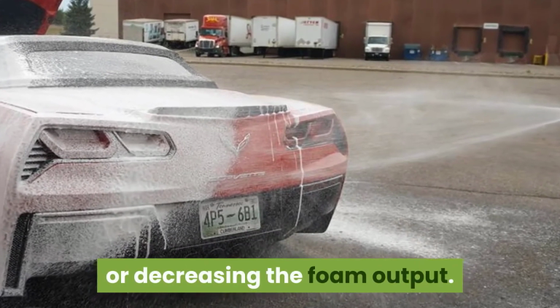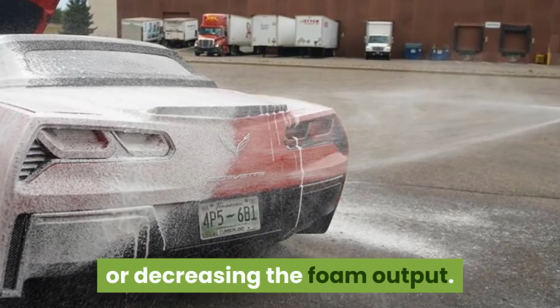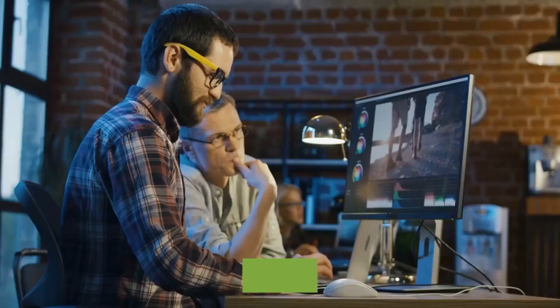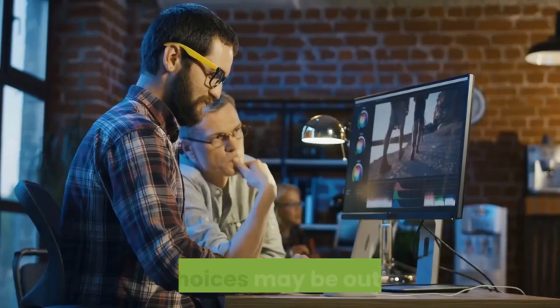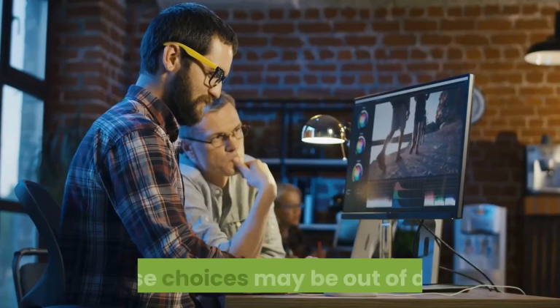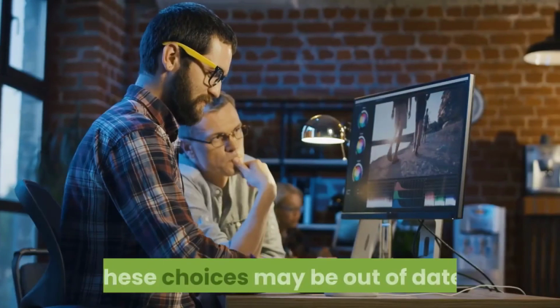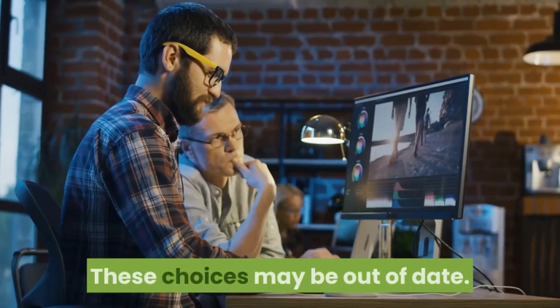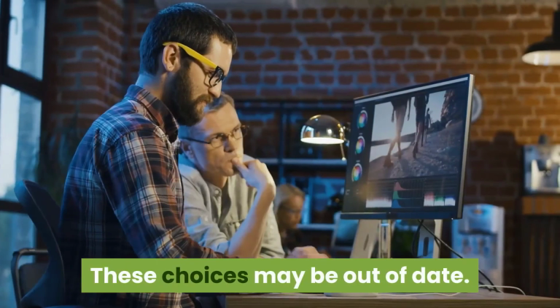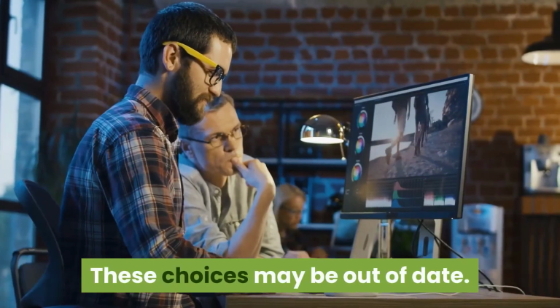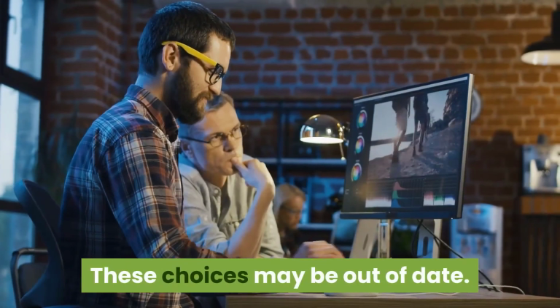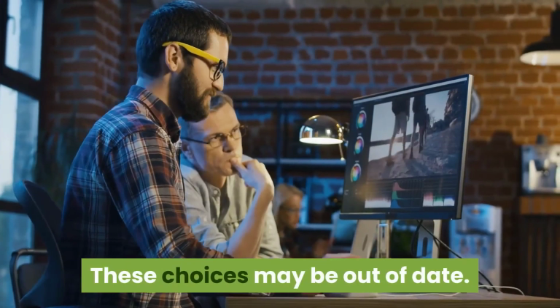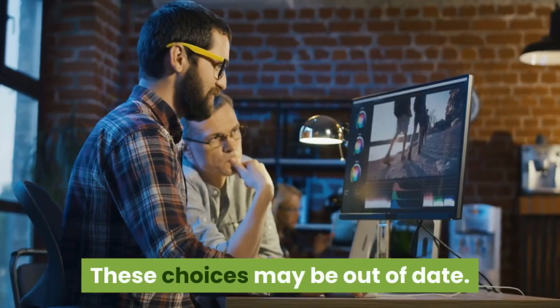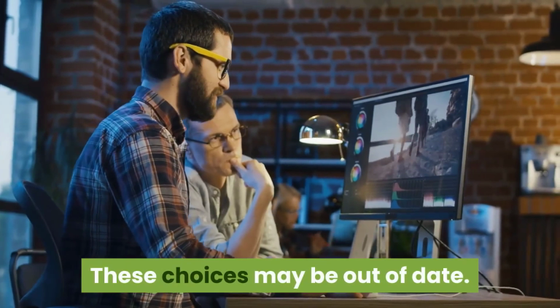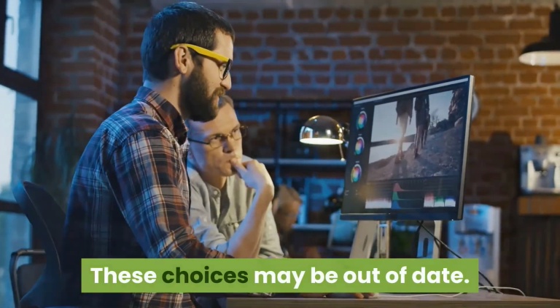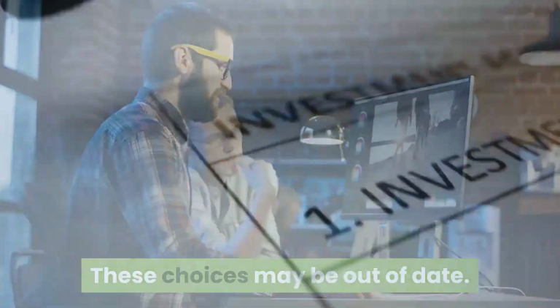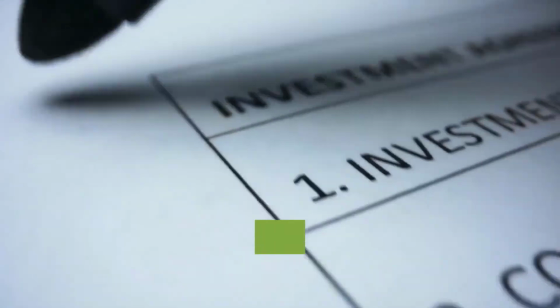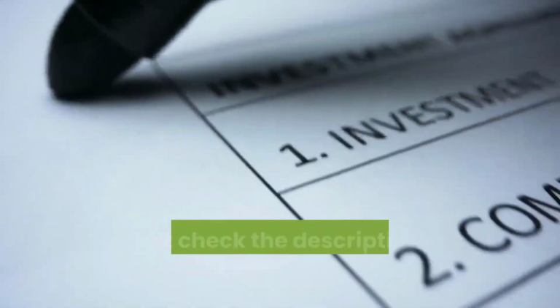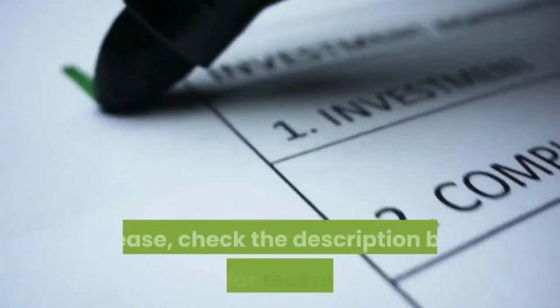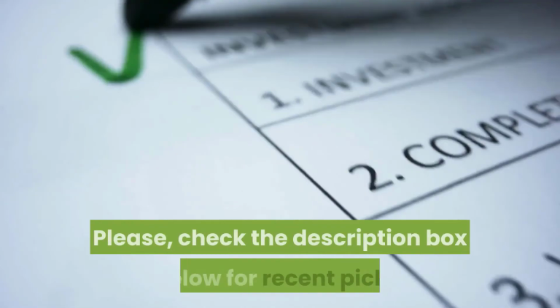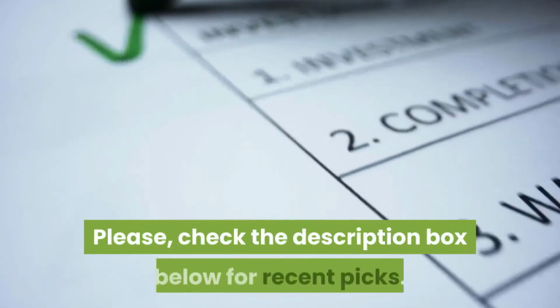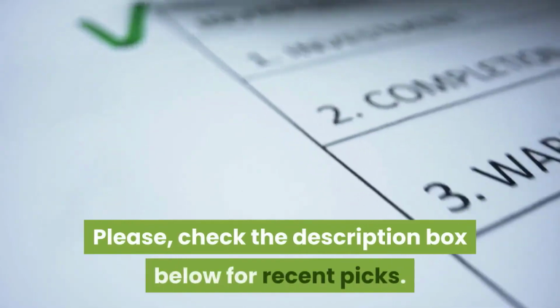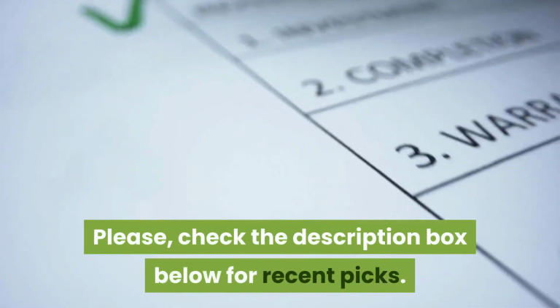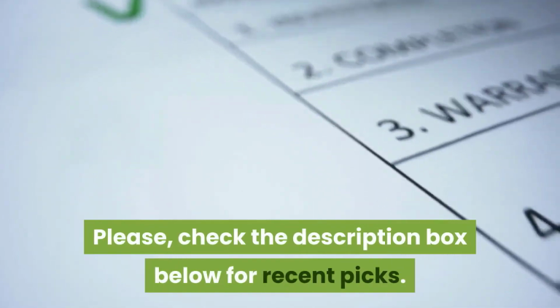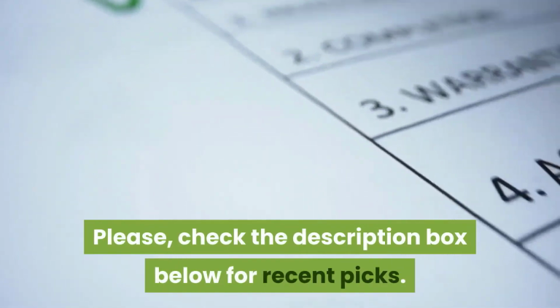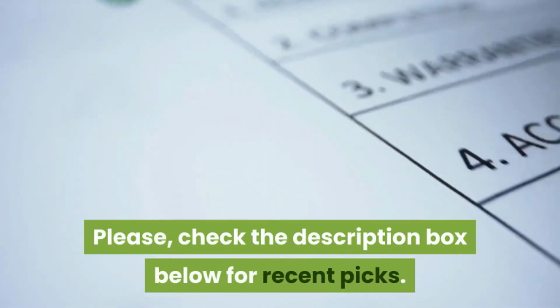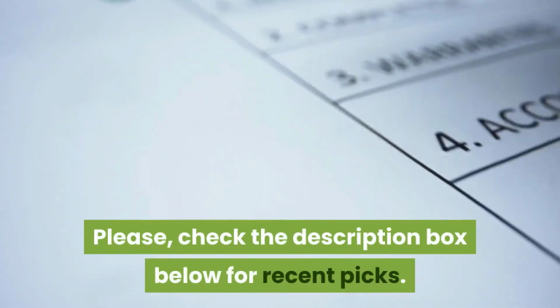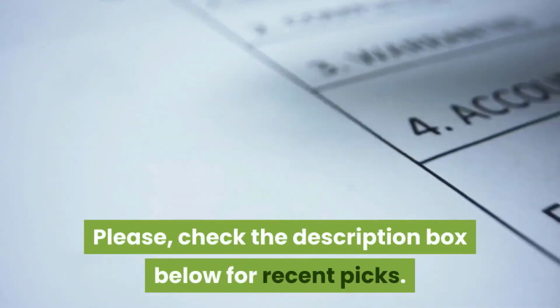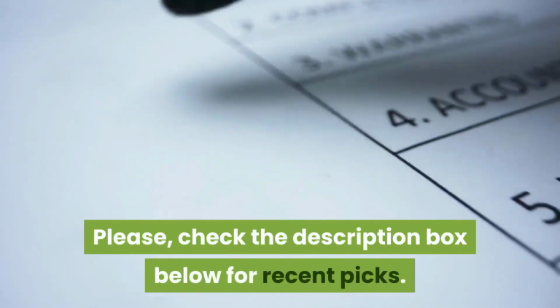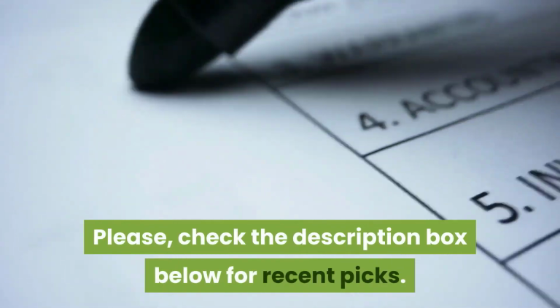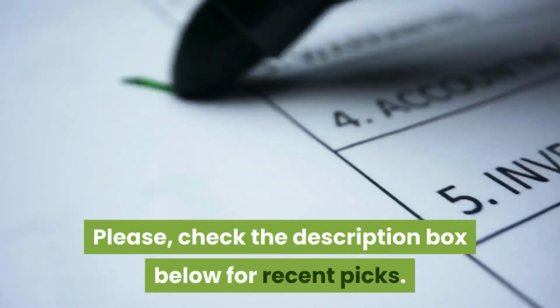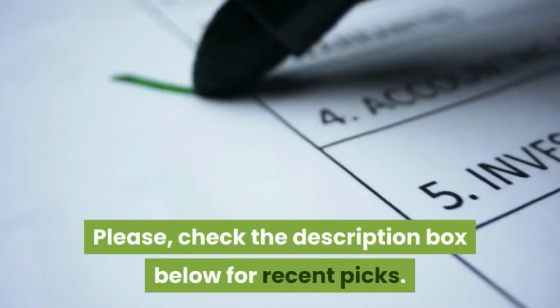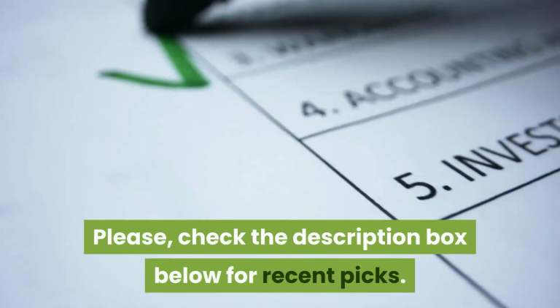These choices may be out of date. Please check the description box below for recent picks. We update the list regularly.